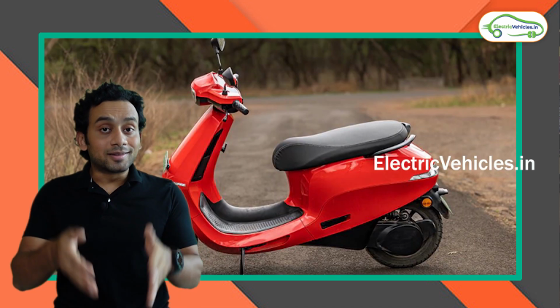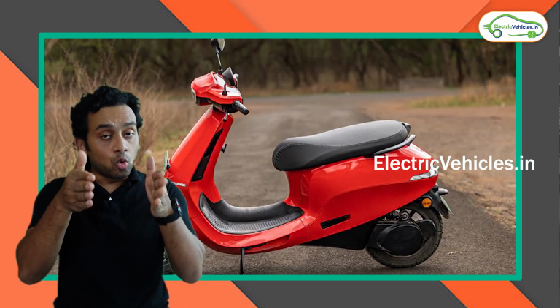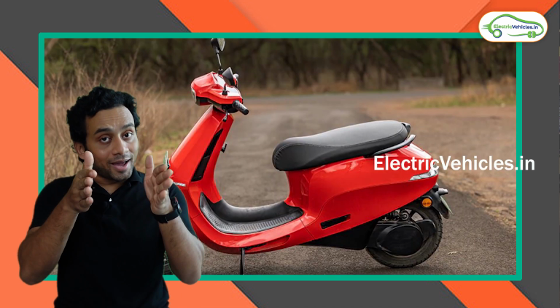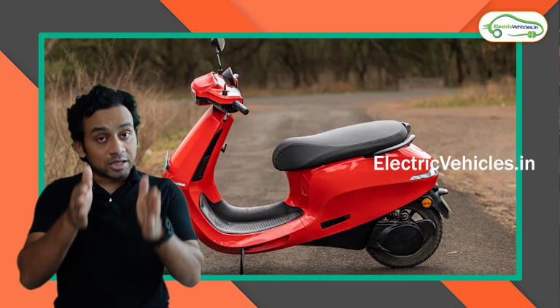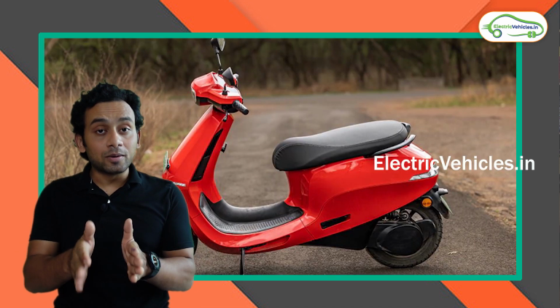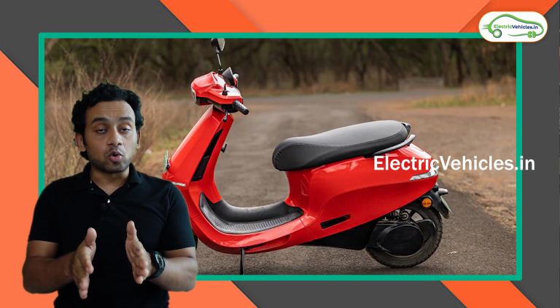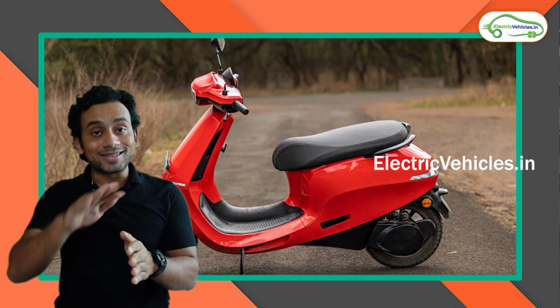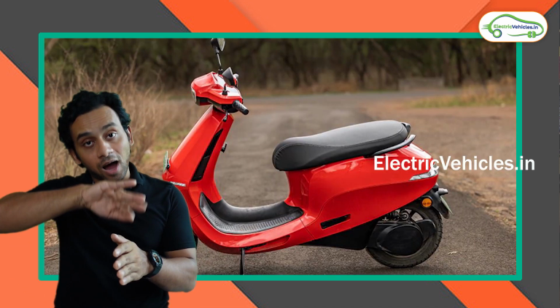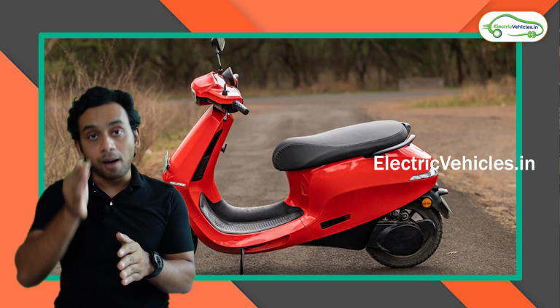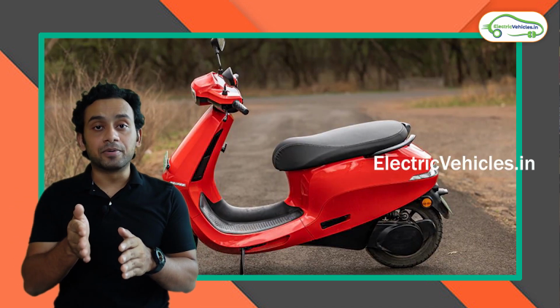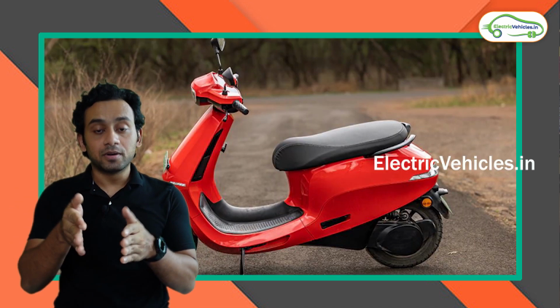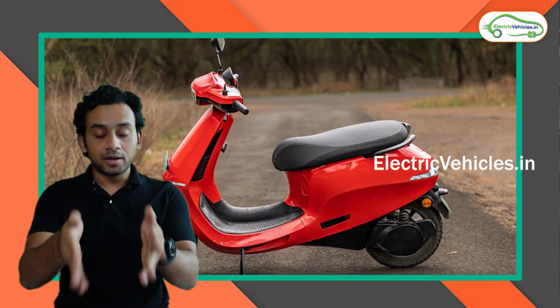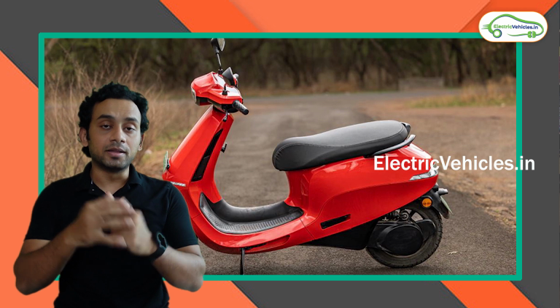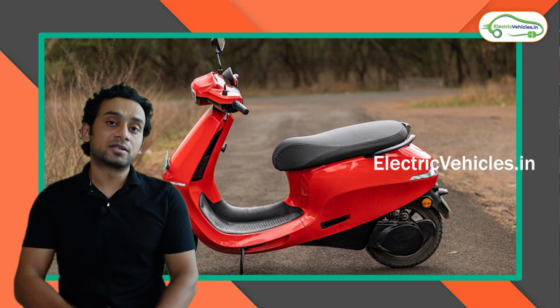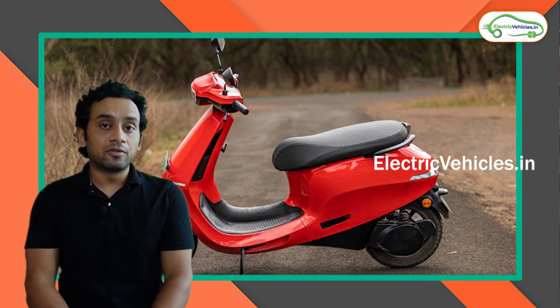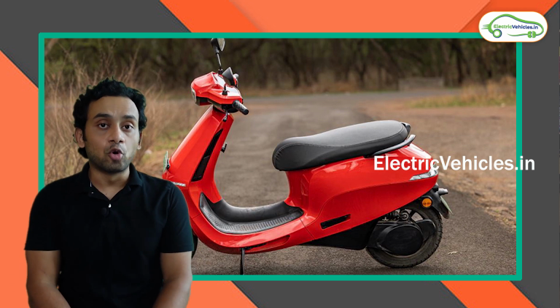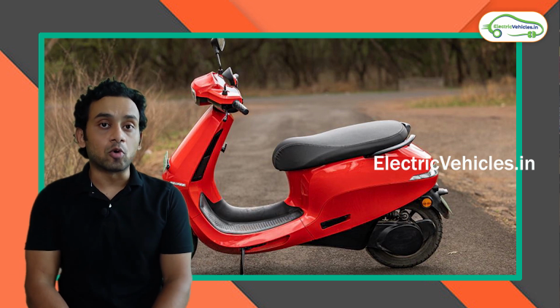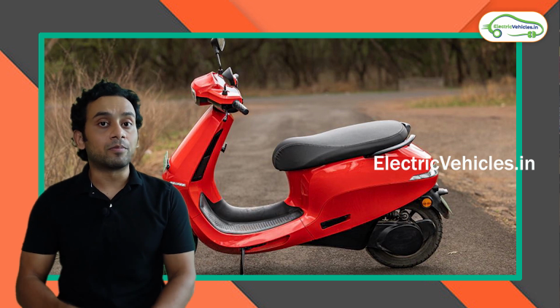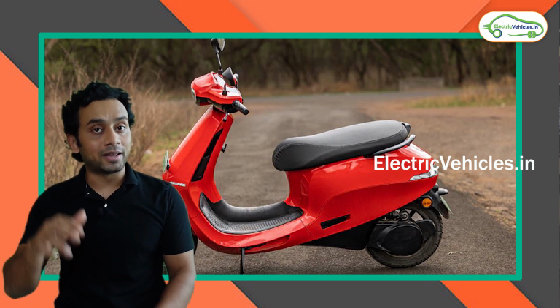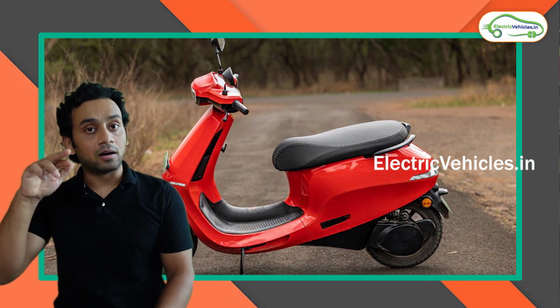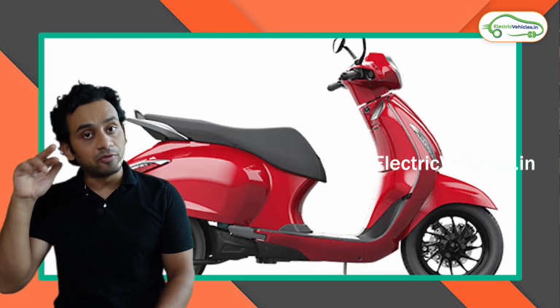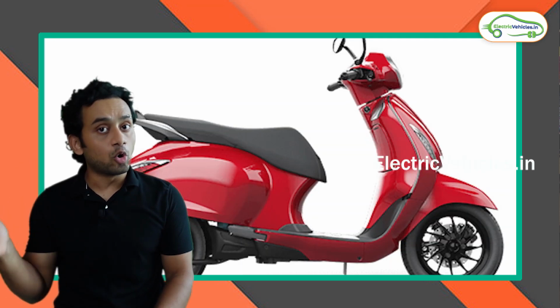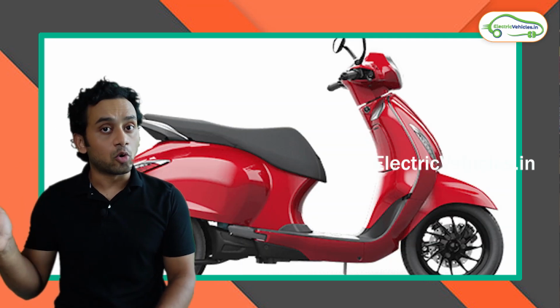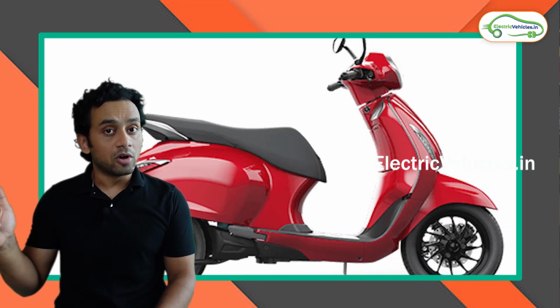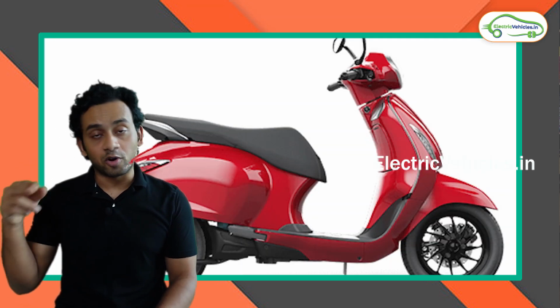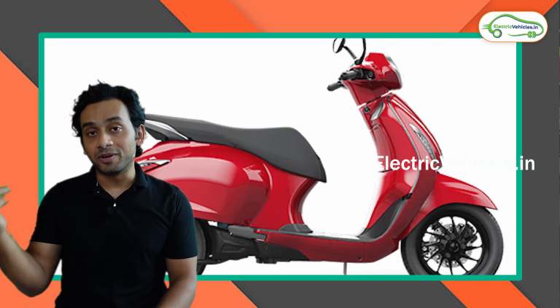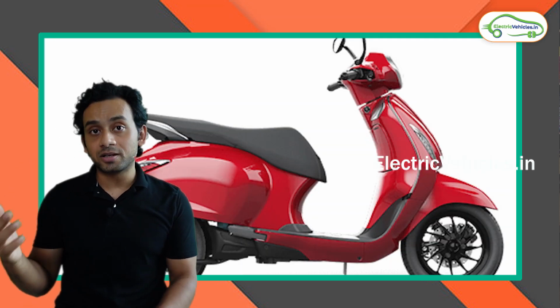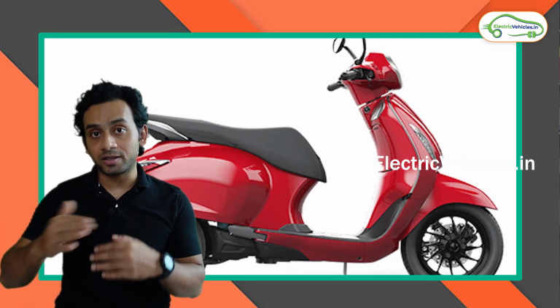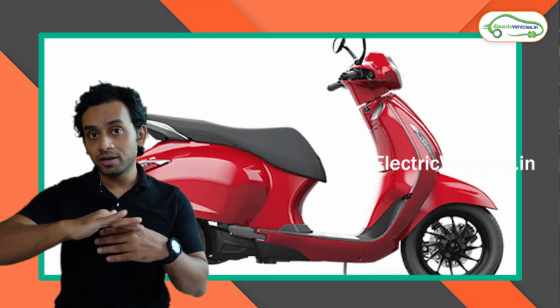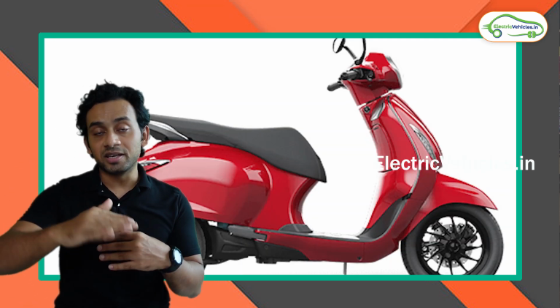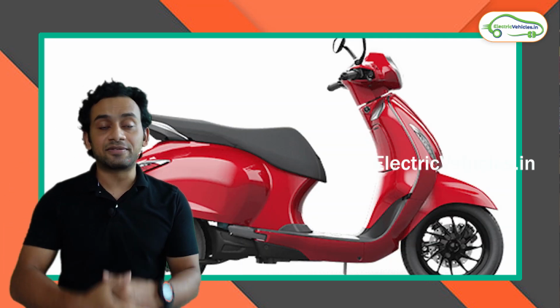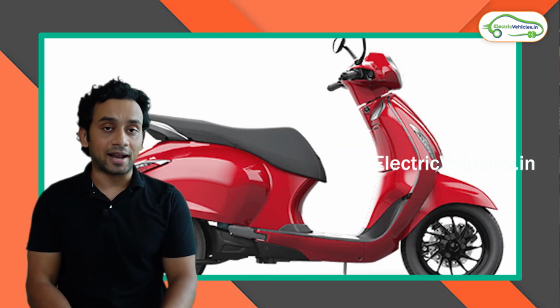Now the floorboard — the Ola S1 Pro has a hump in its floorboard, but the floorboard for Bajaj Chetak is flat.